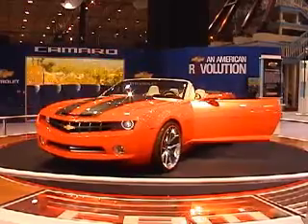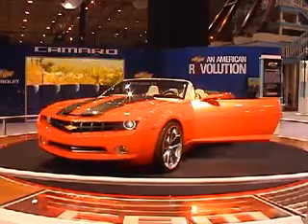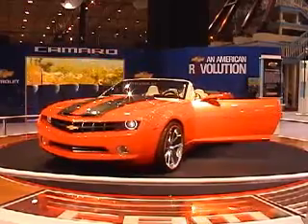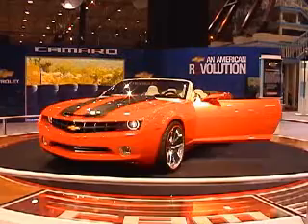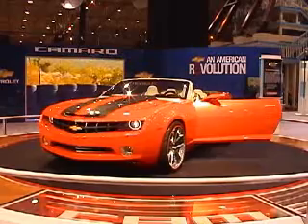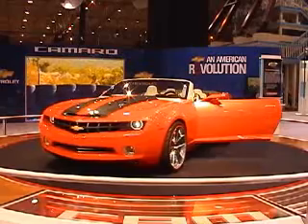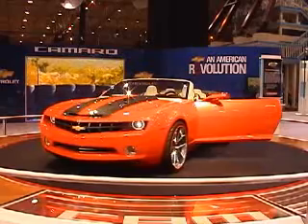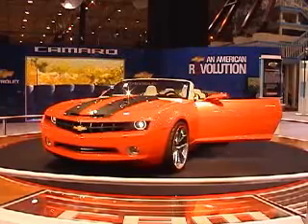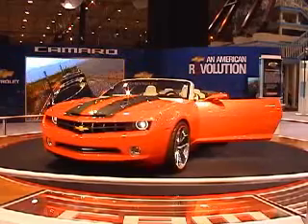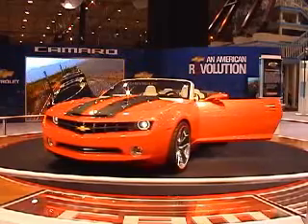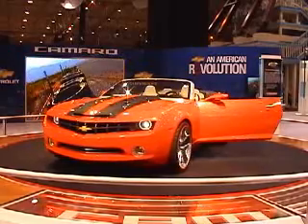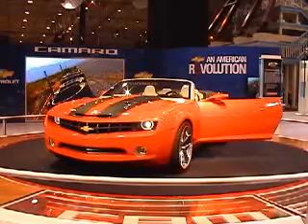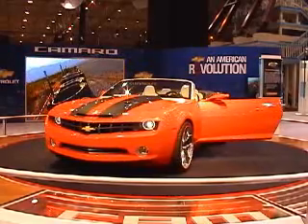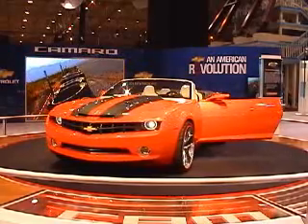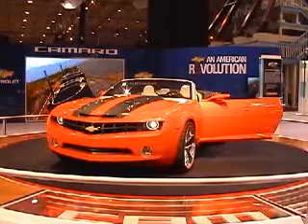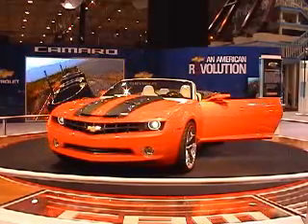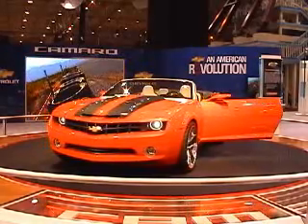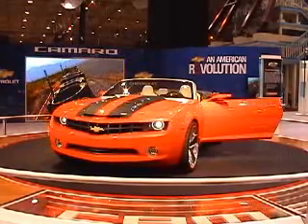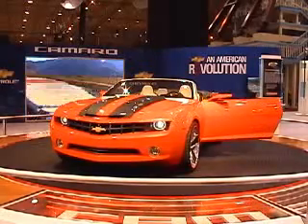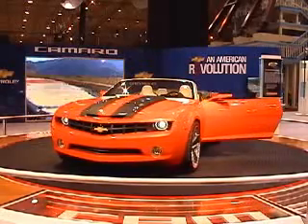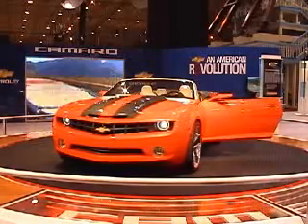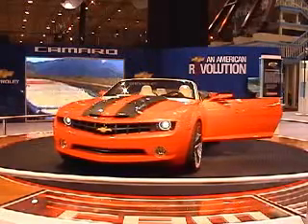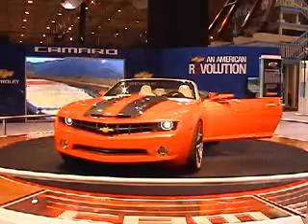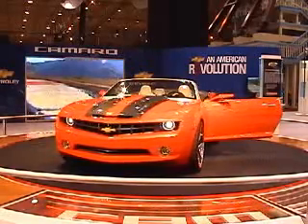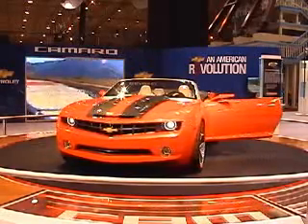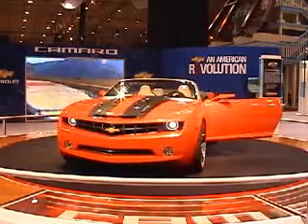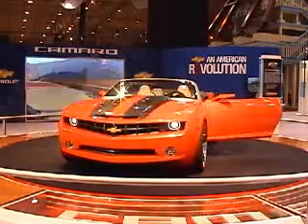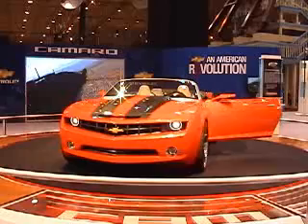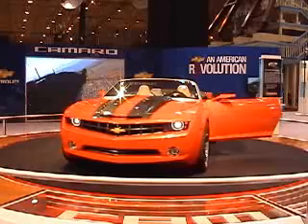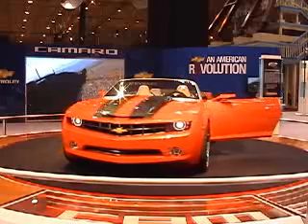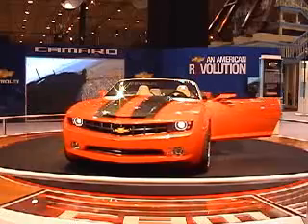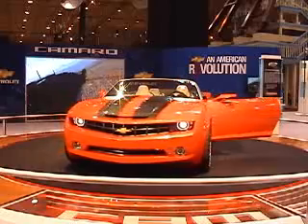Next up it's the Chevy Camaro convertible. This car is another one that's going to be put into production starting in the year 2009.